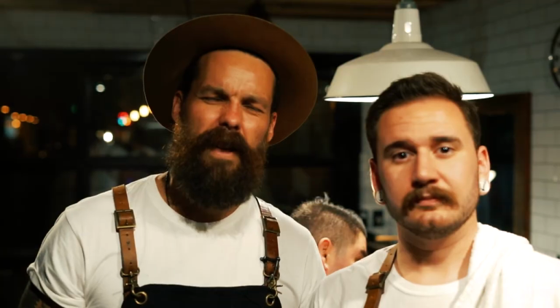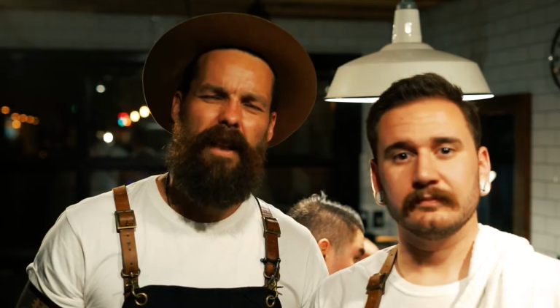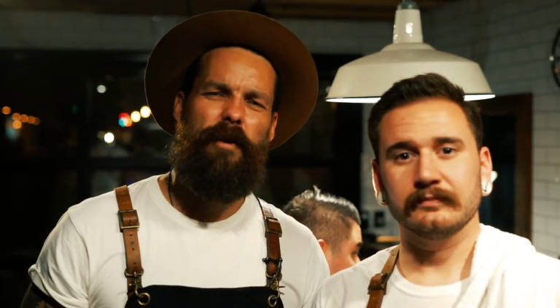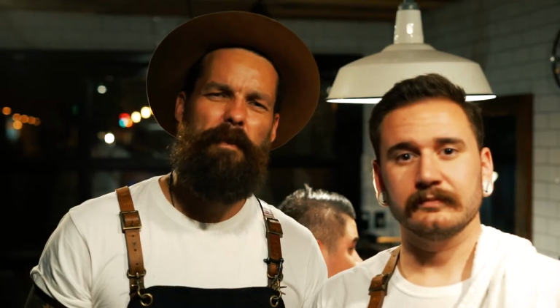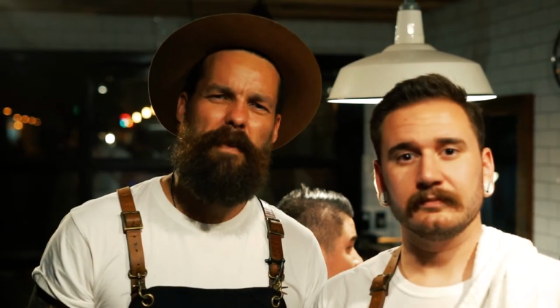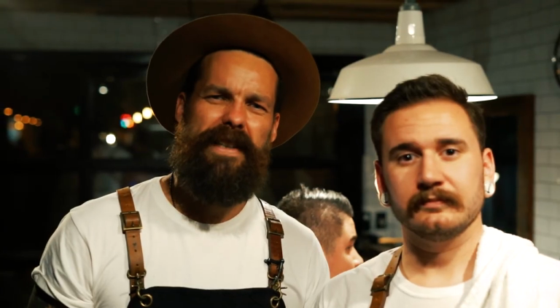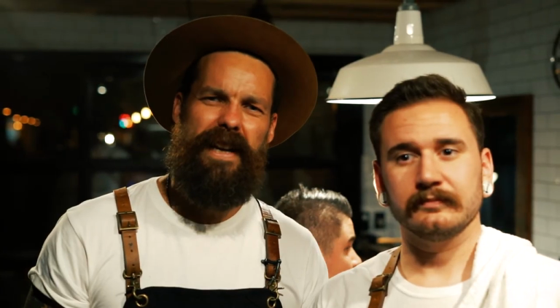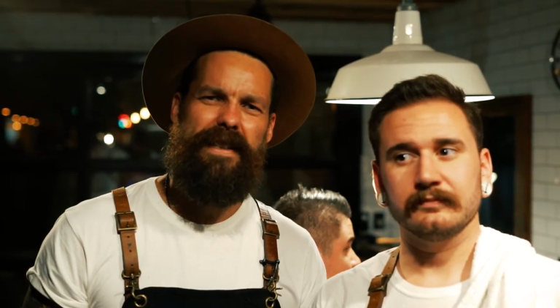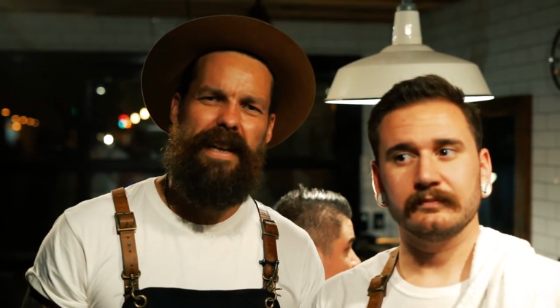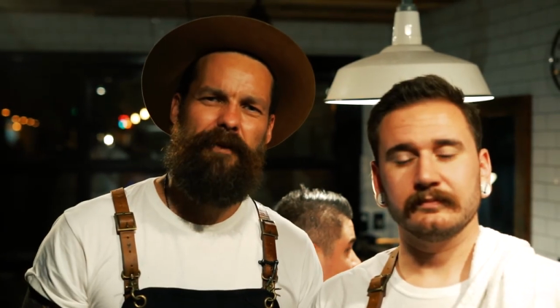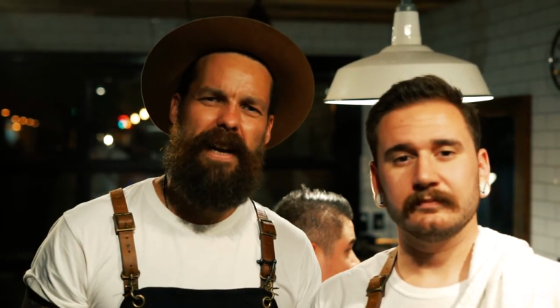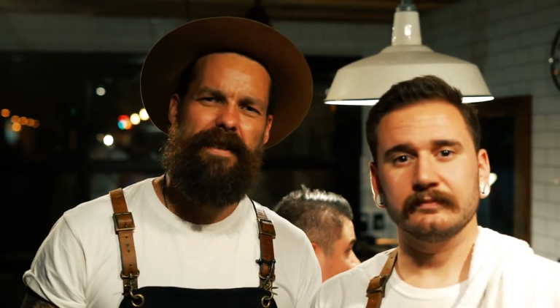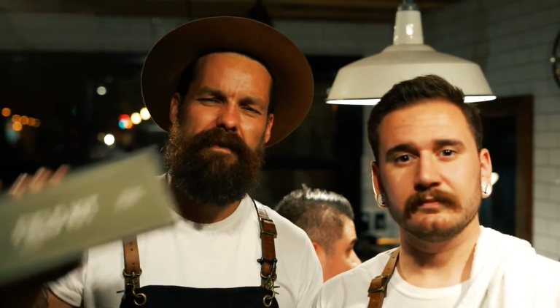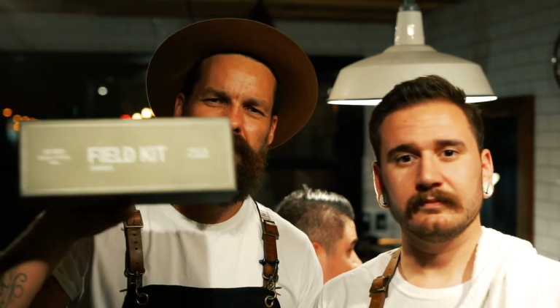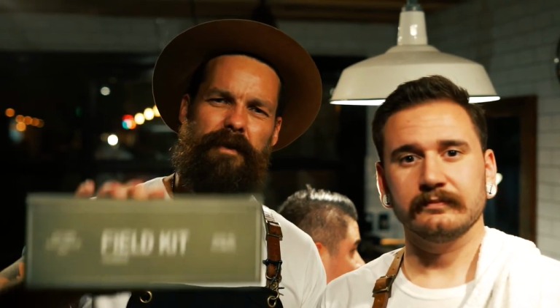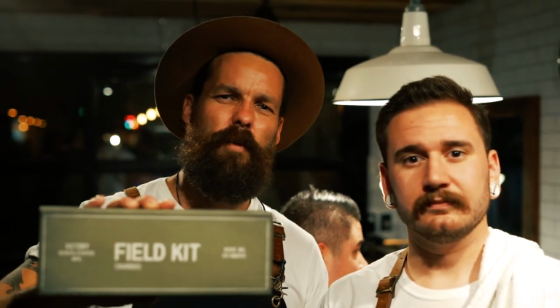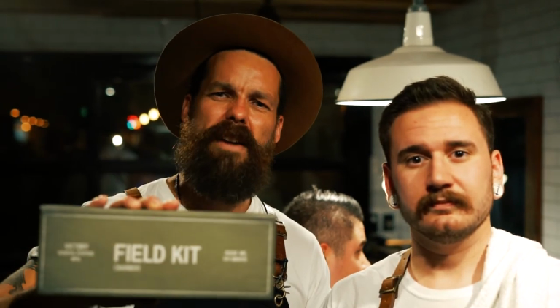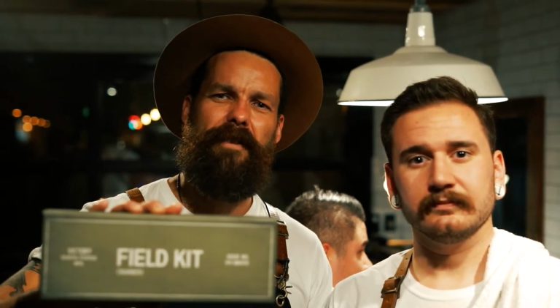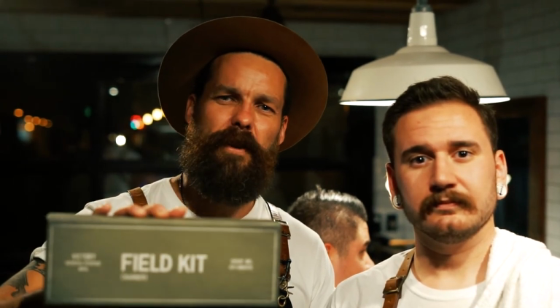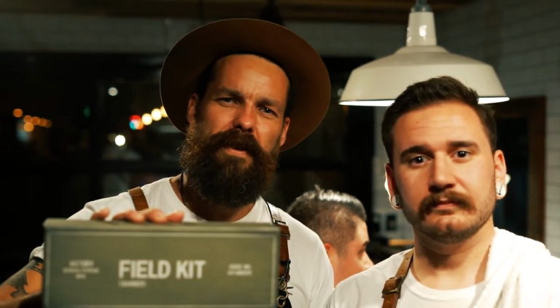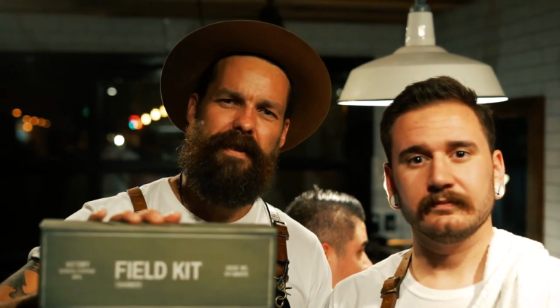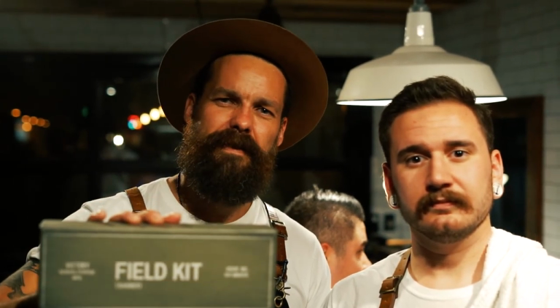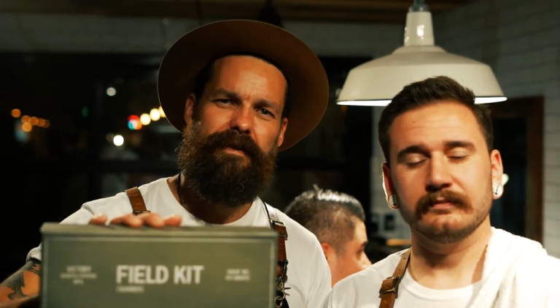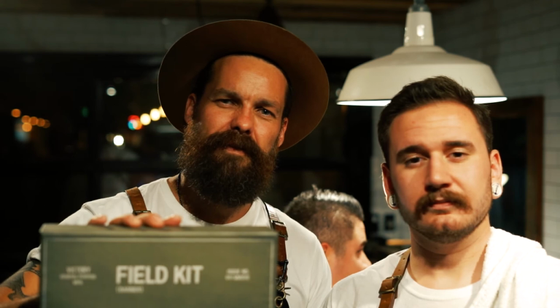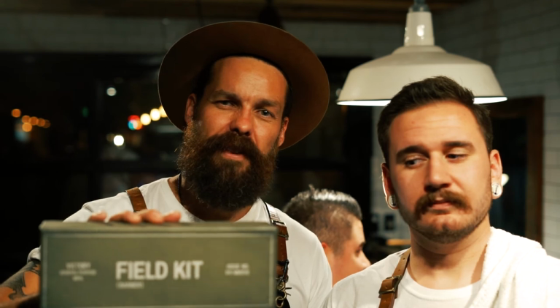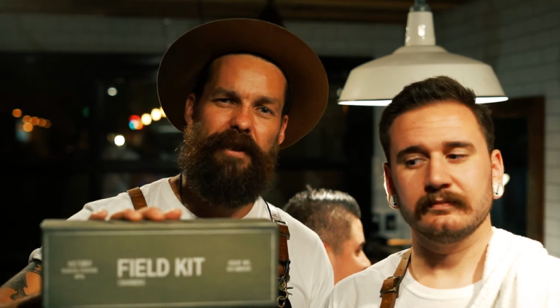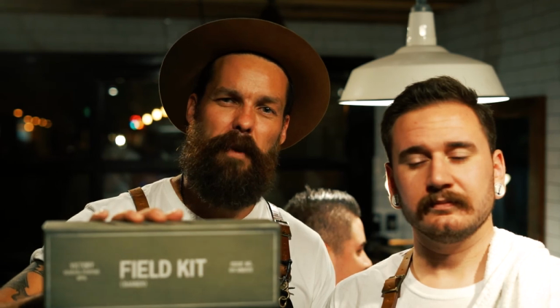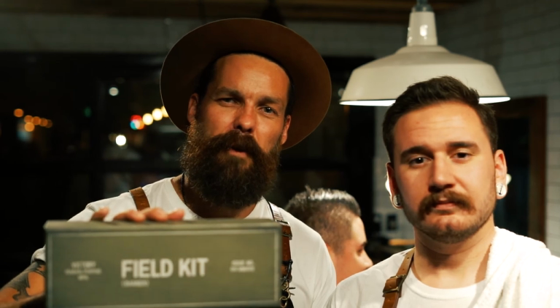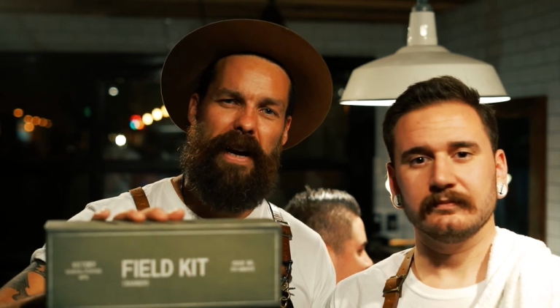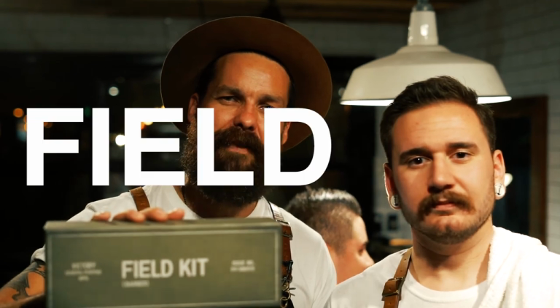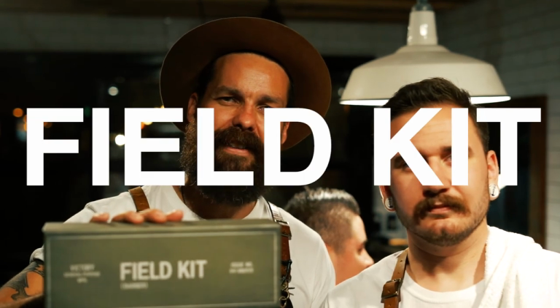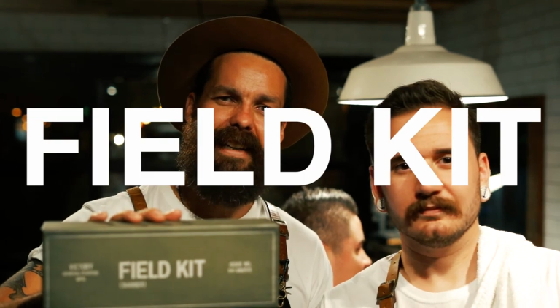Another great big busy night at St. Frank's — rave reviews for the Victory Barber Brand field kit.